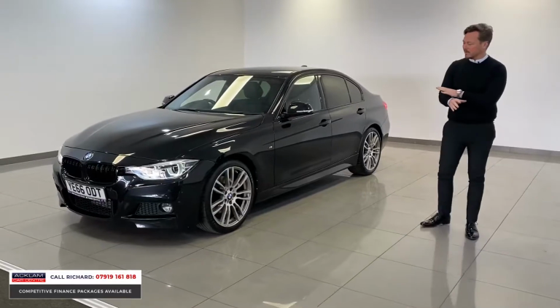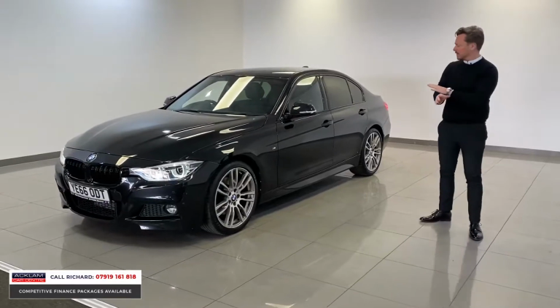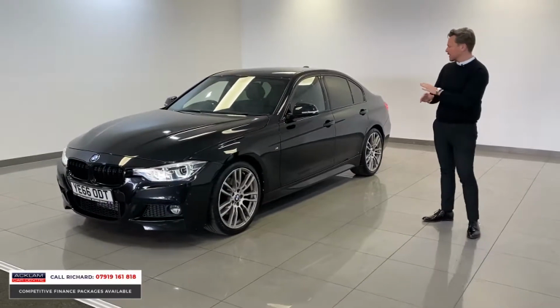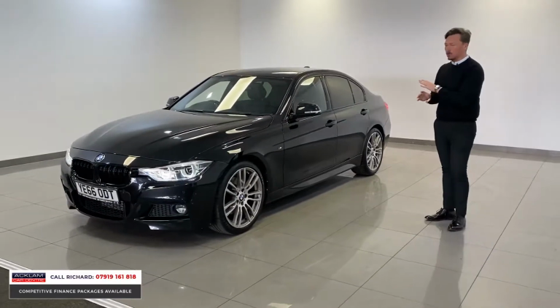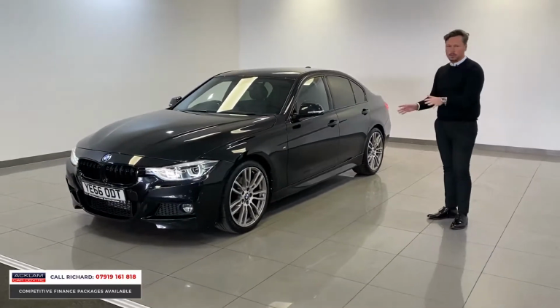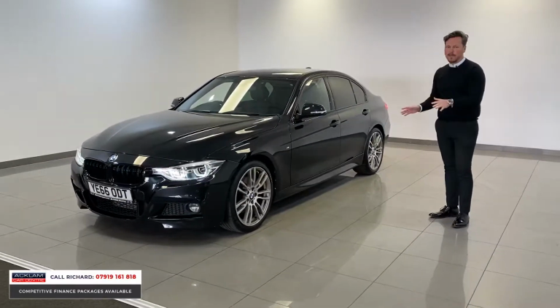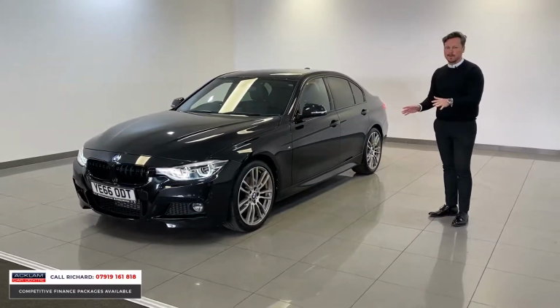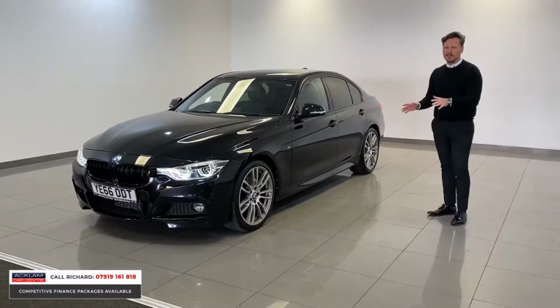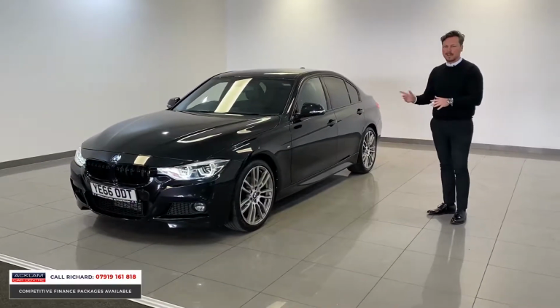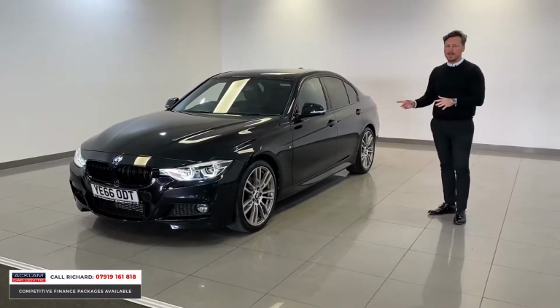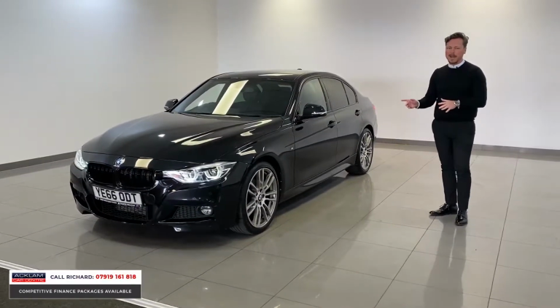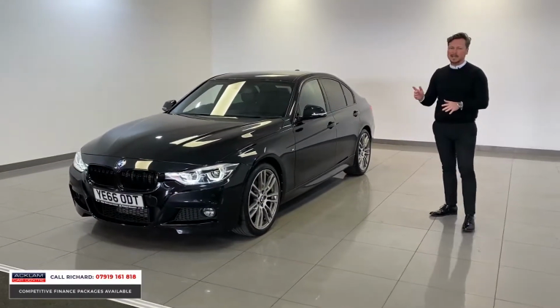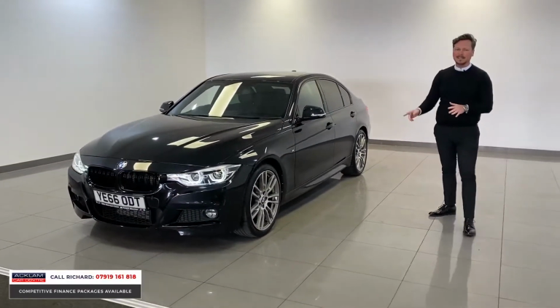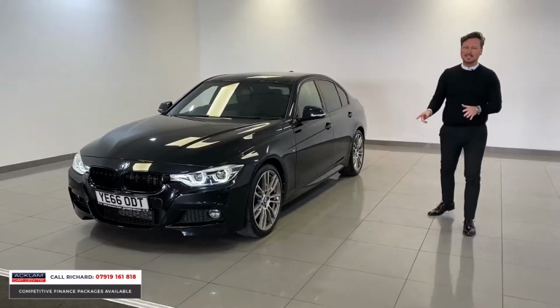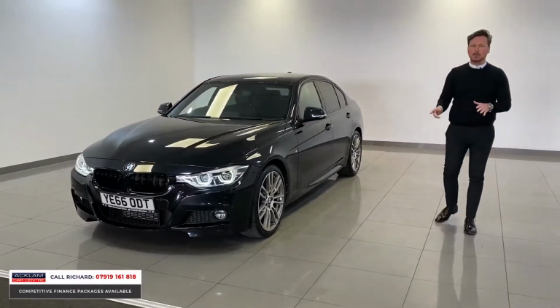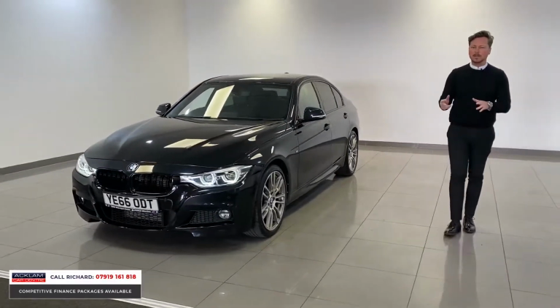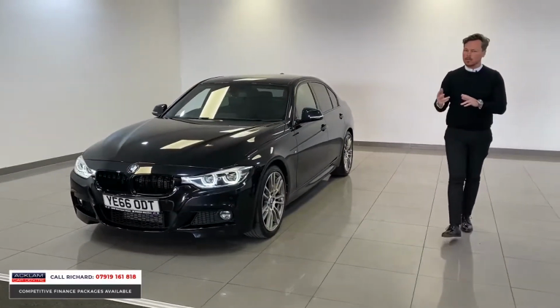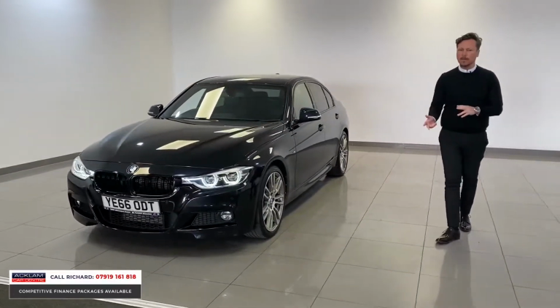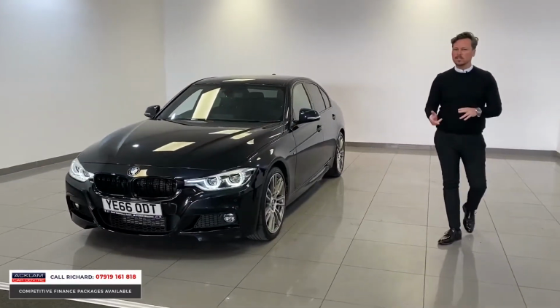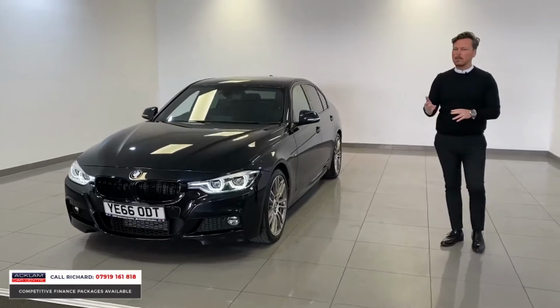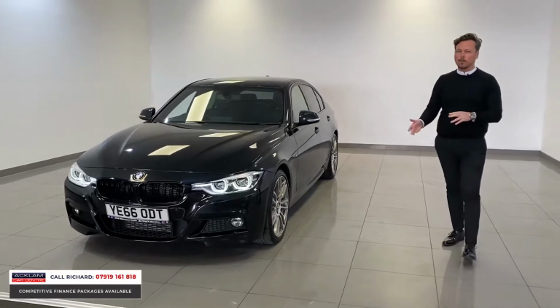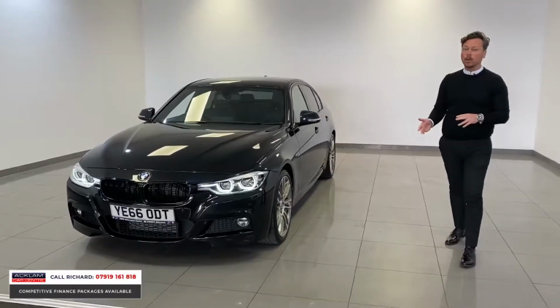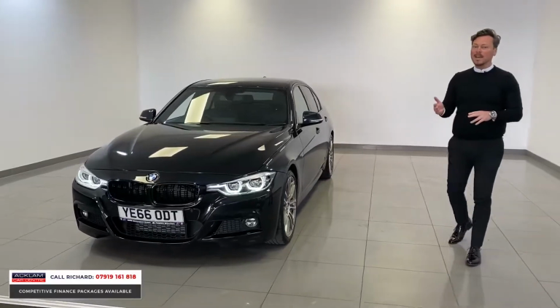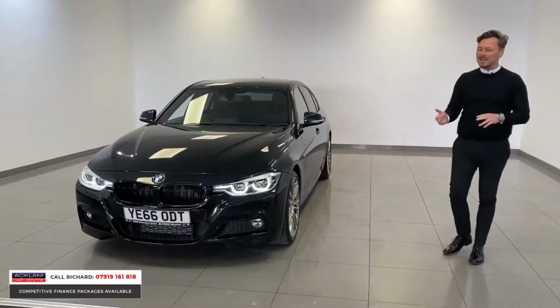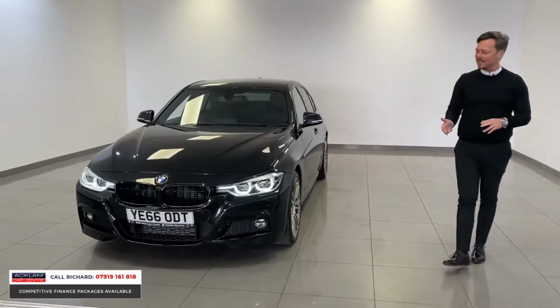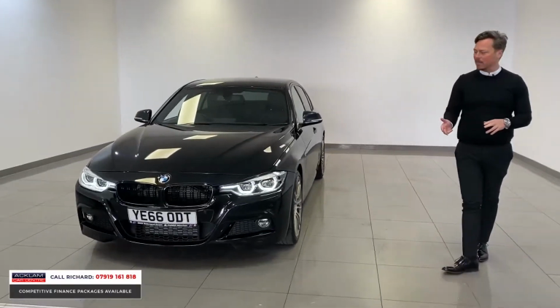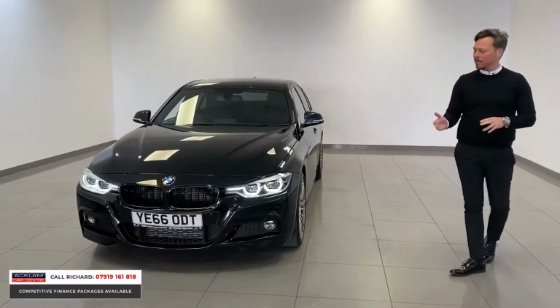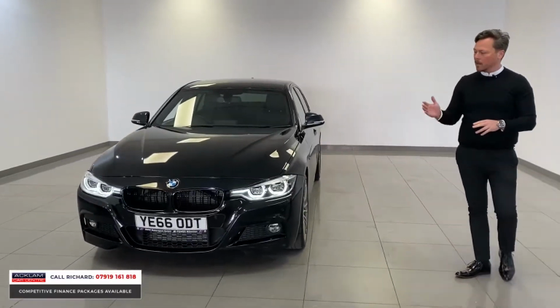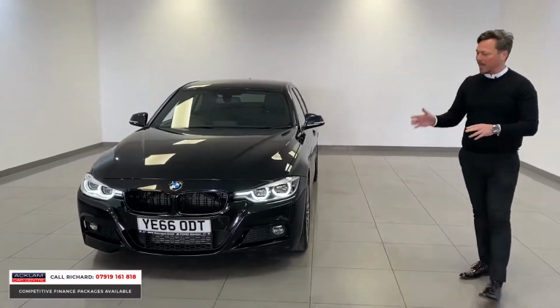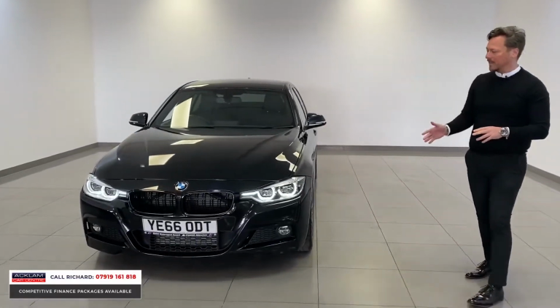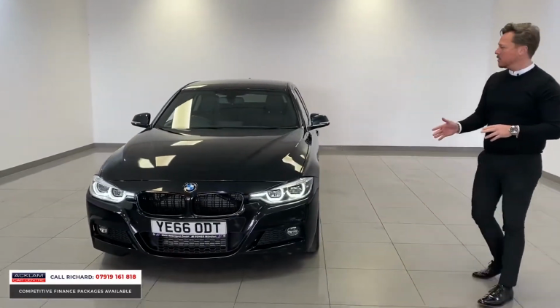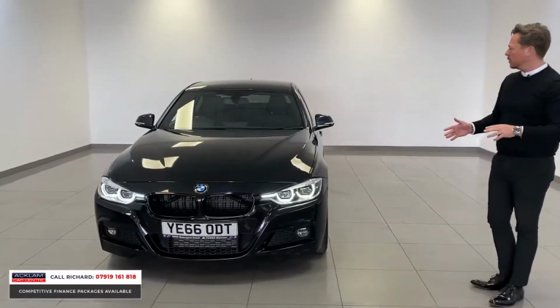This car looks fabulous: sapphire black, 19-inch wheels, reversing camera, full heated leather, black kidney grills.